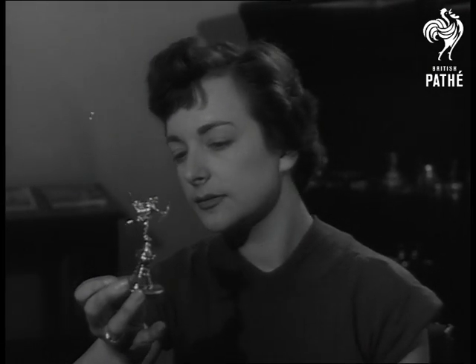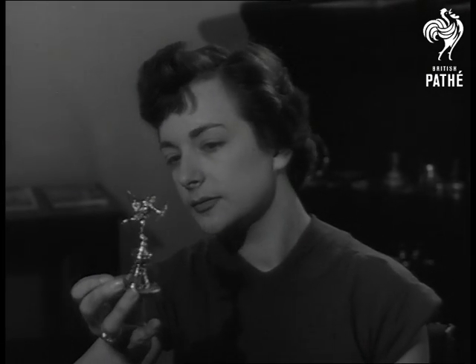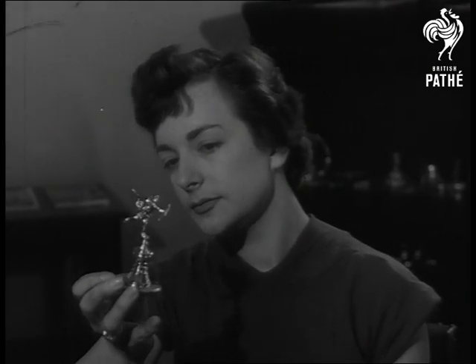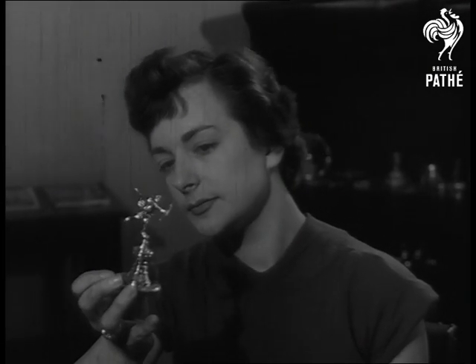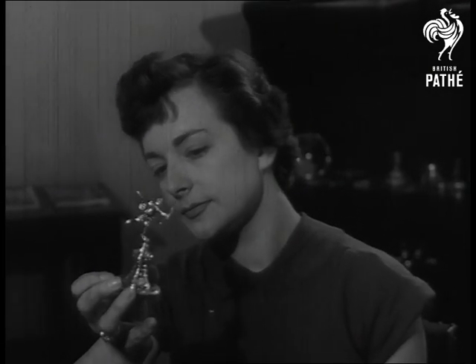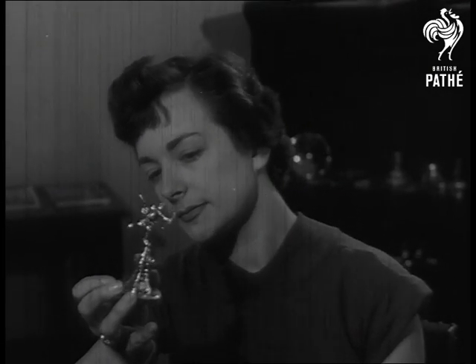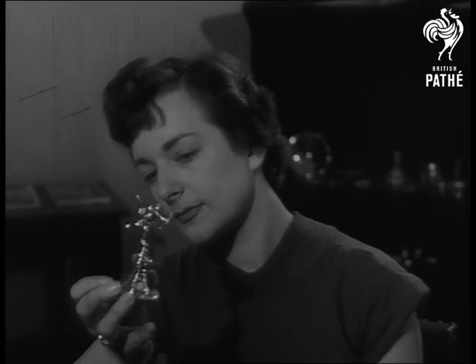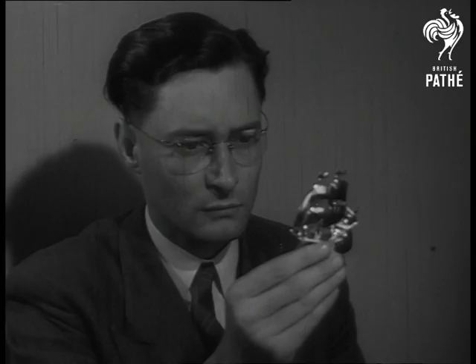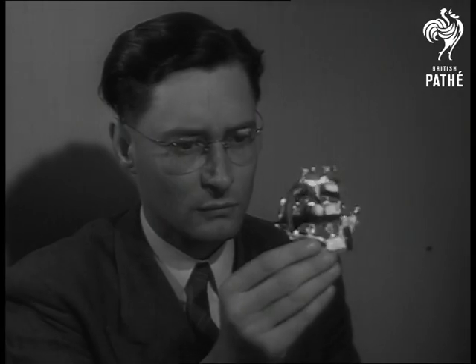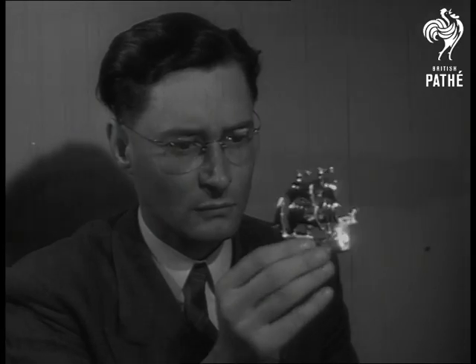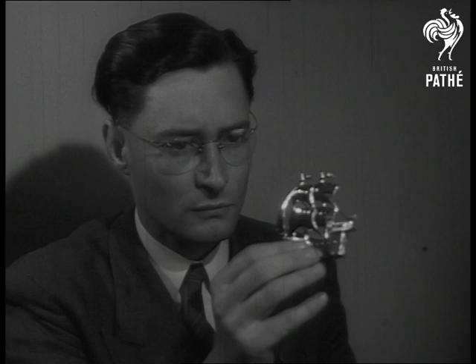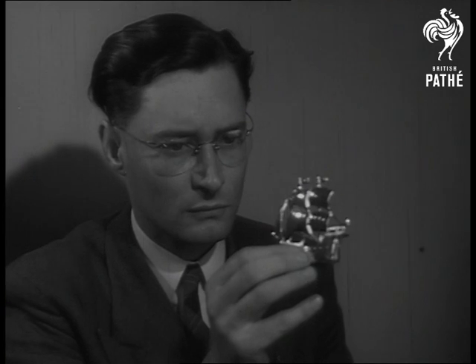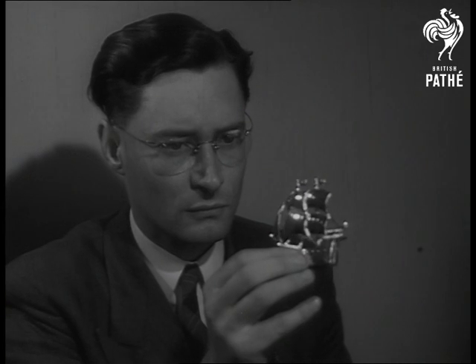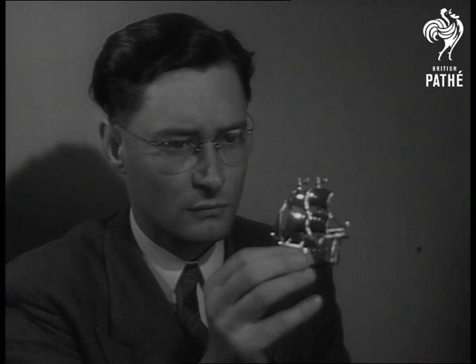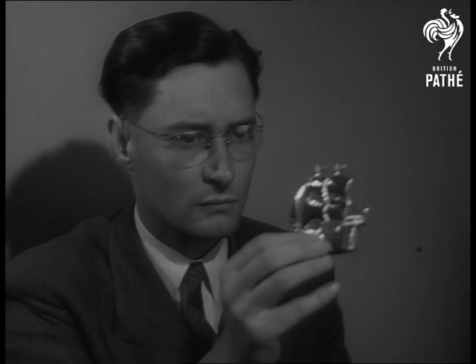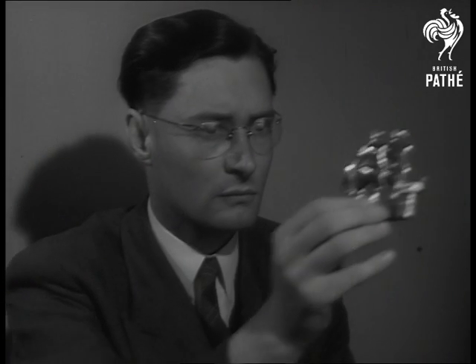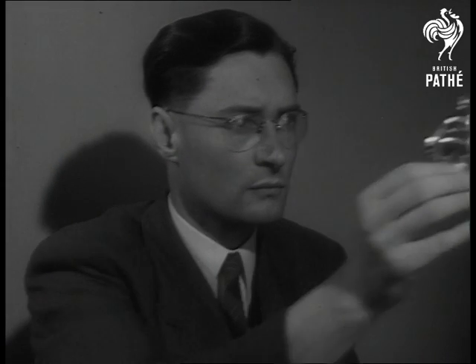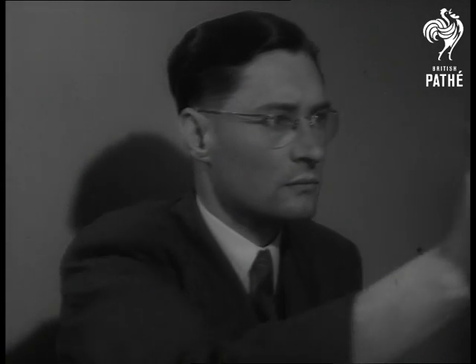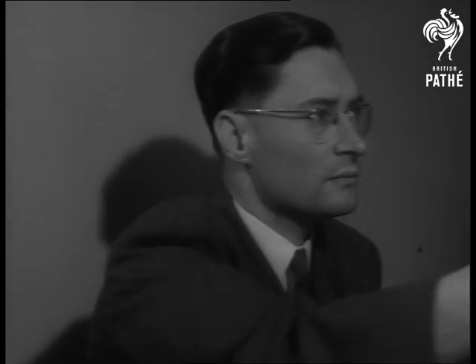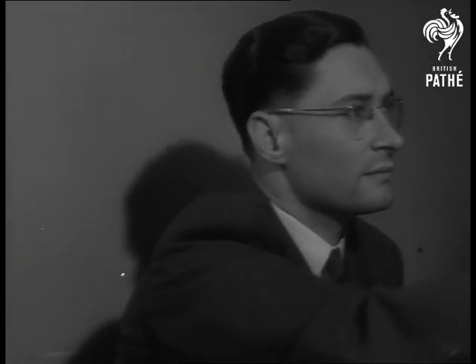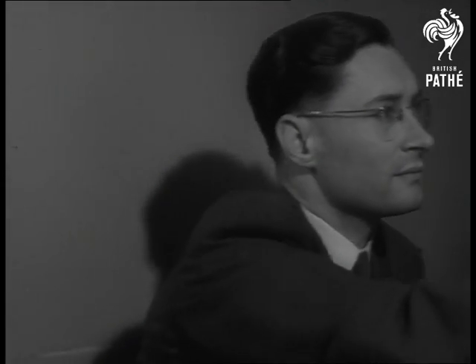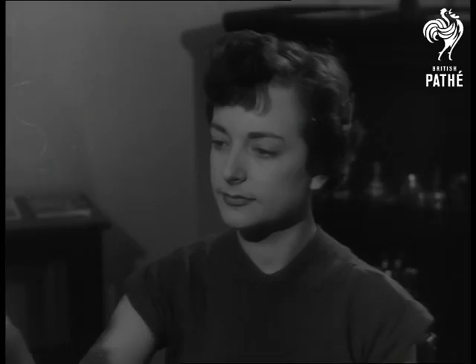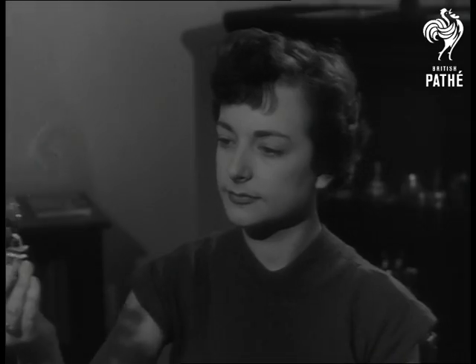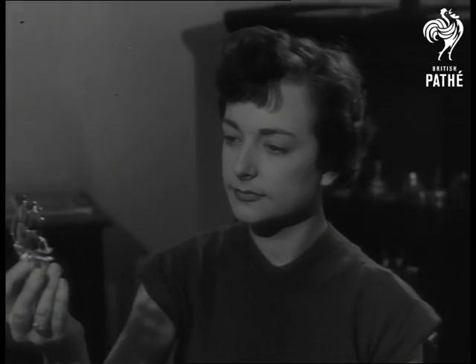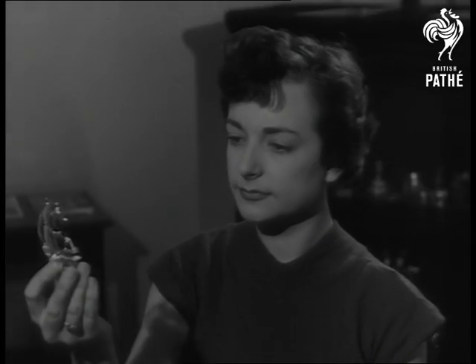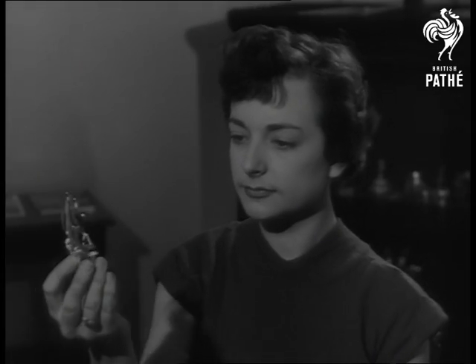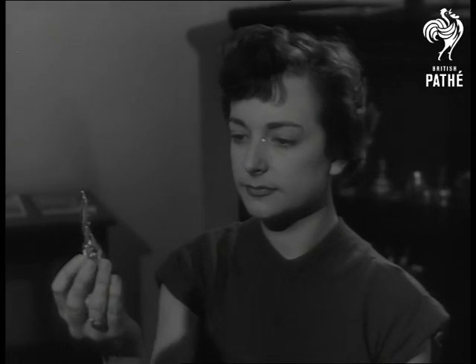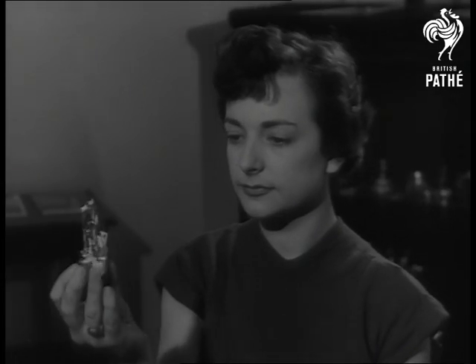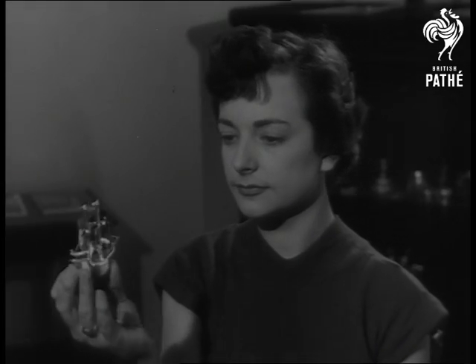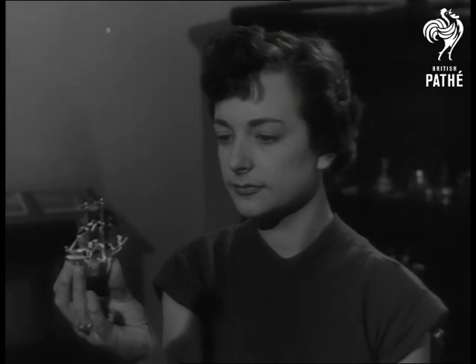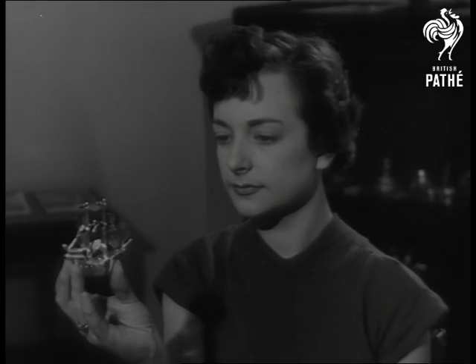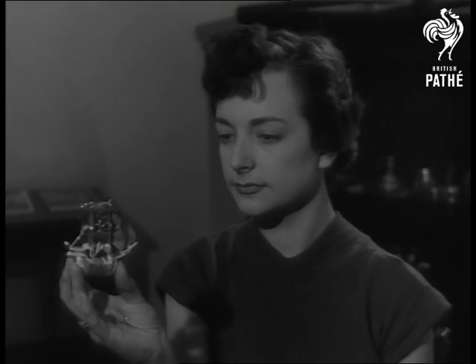They are shining examples of British scientific achievement and industrial enterprise.